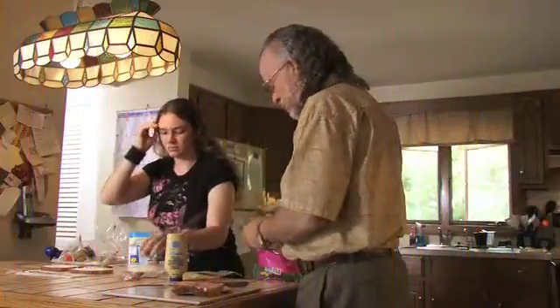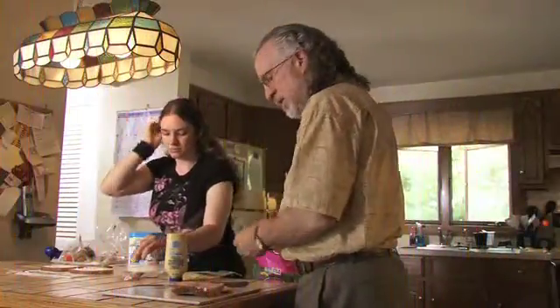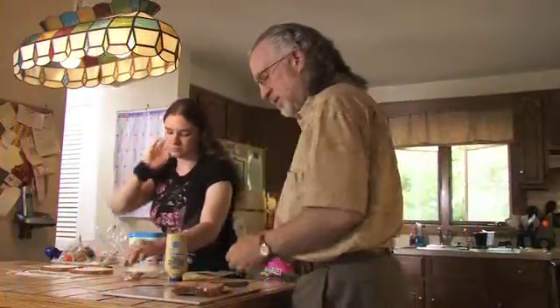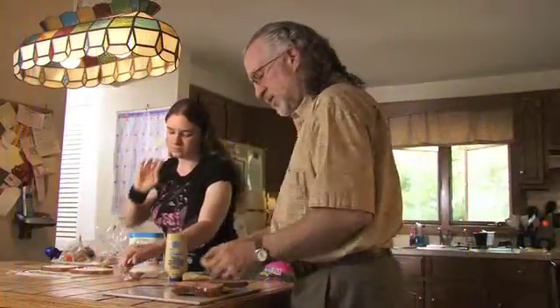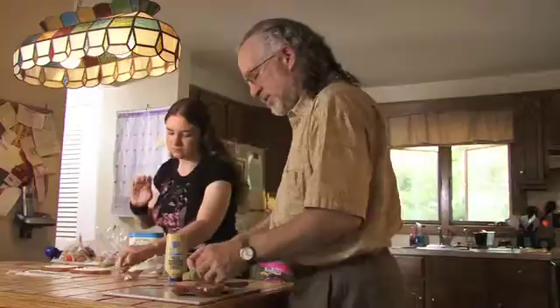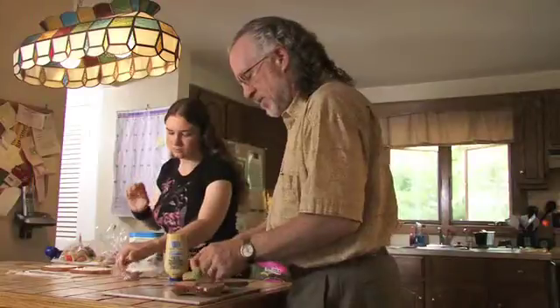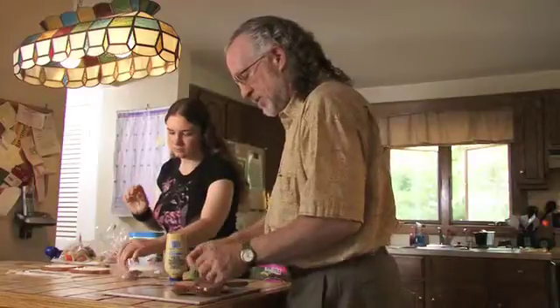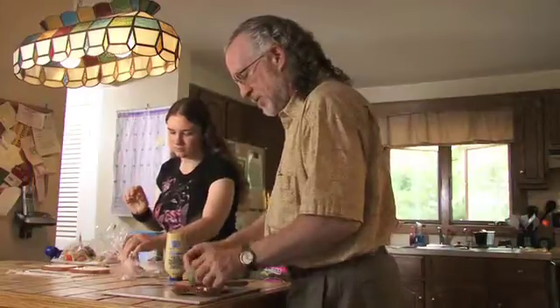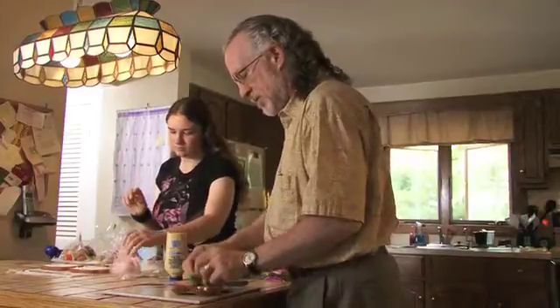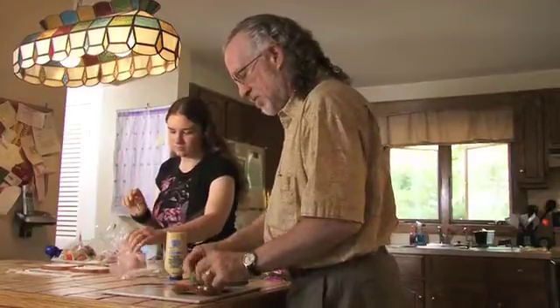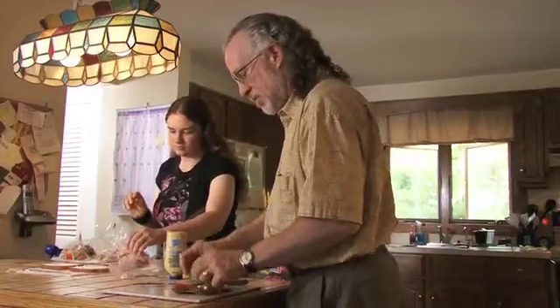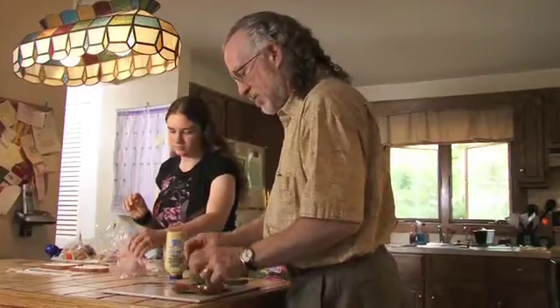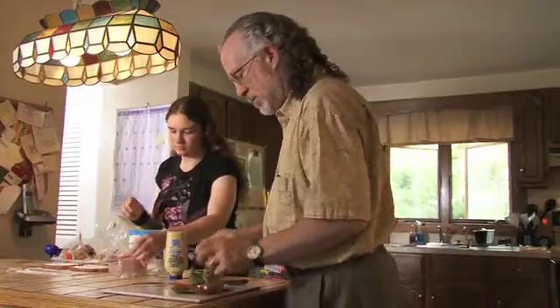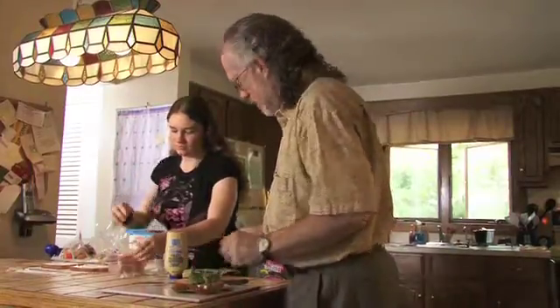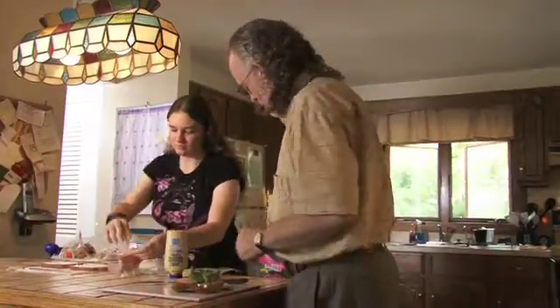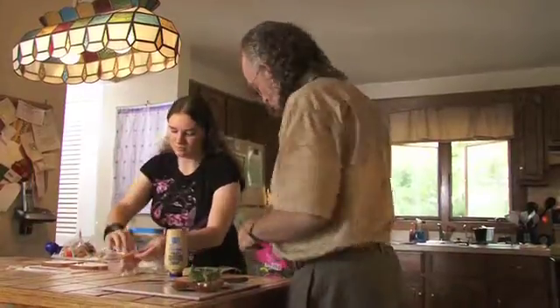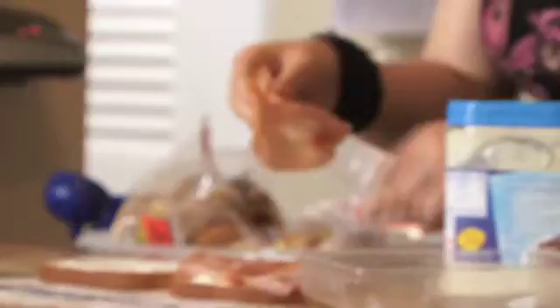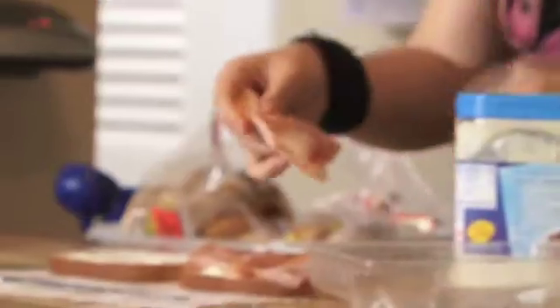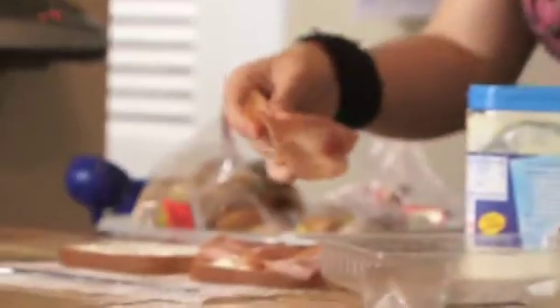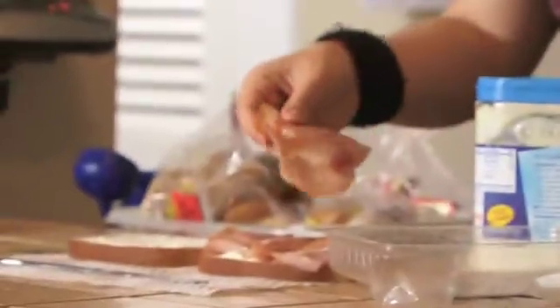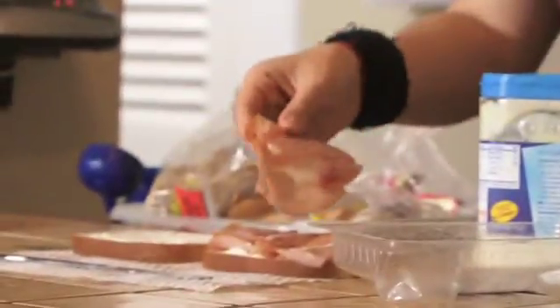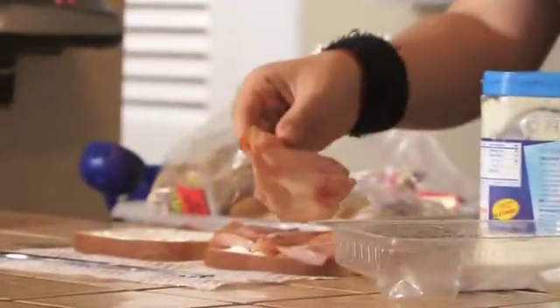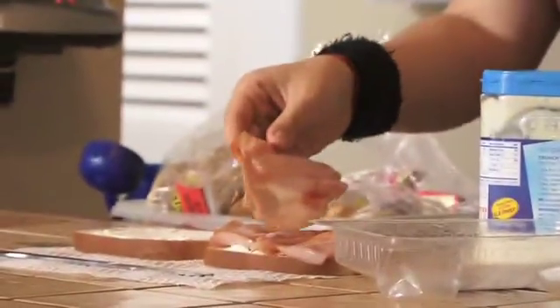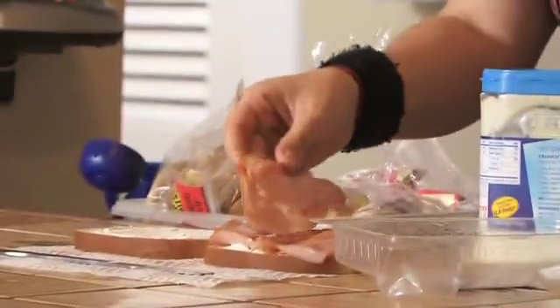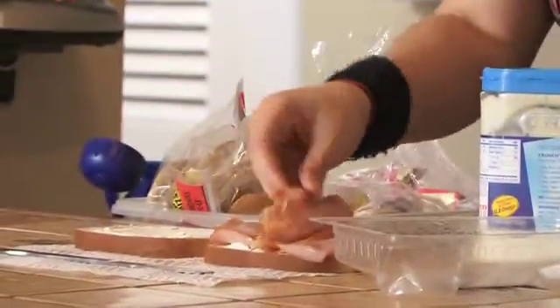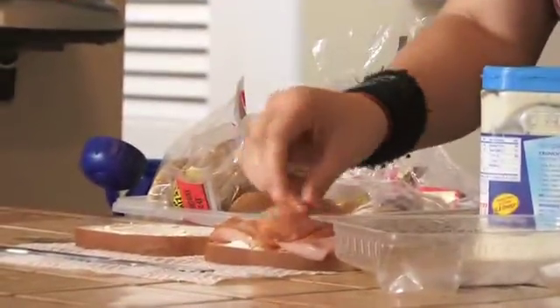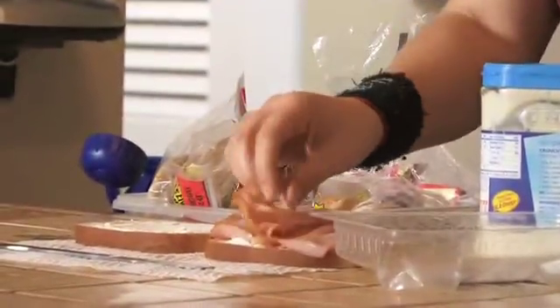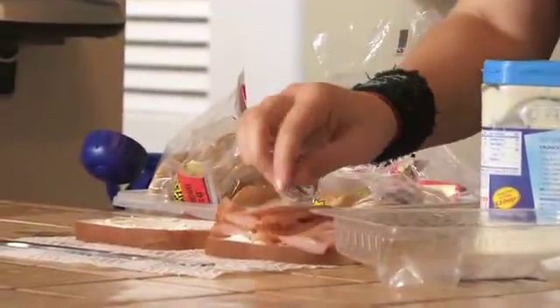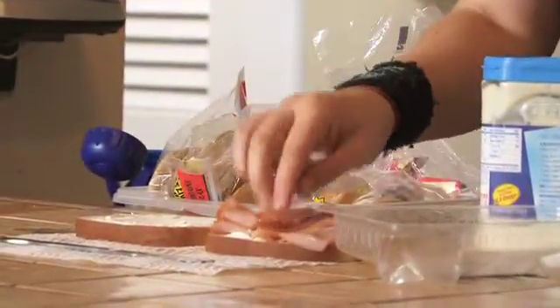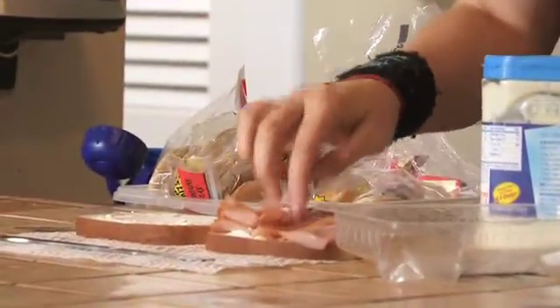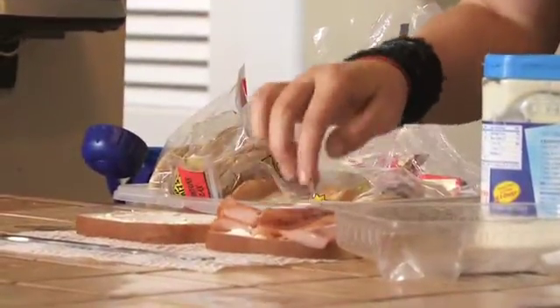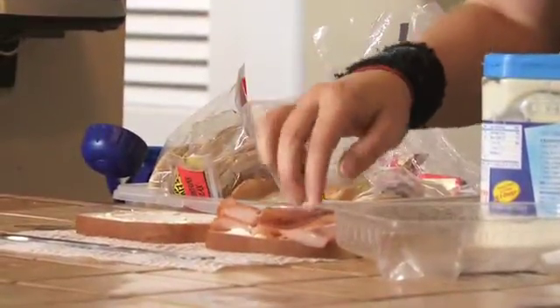Greens are also very important. What vegetables do you use on your sandwich? Pickles.